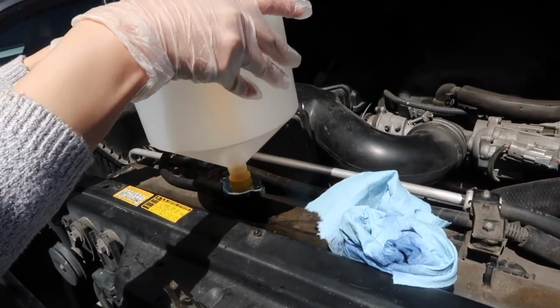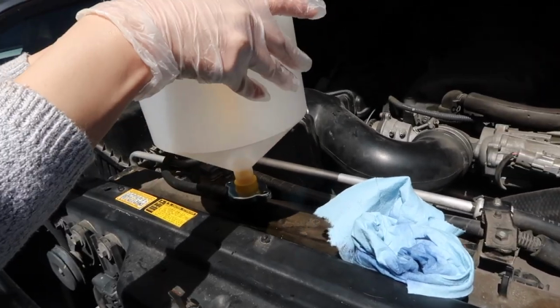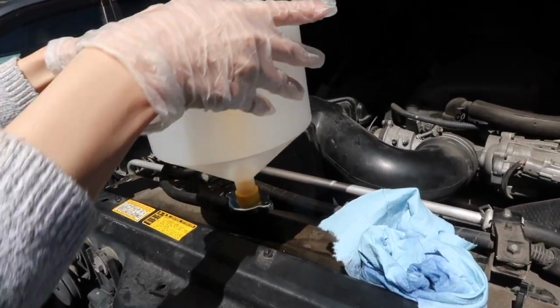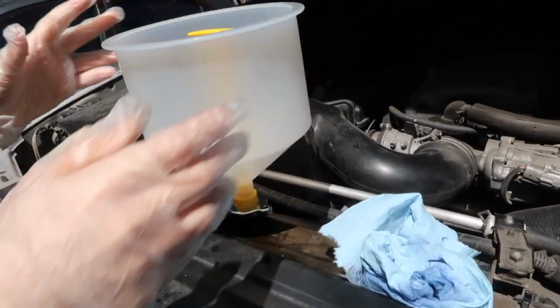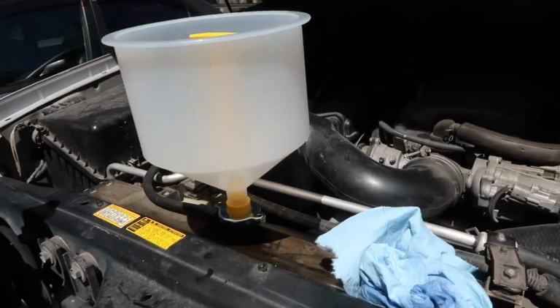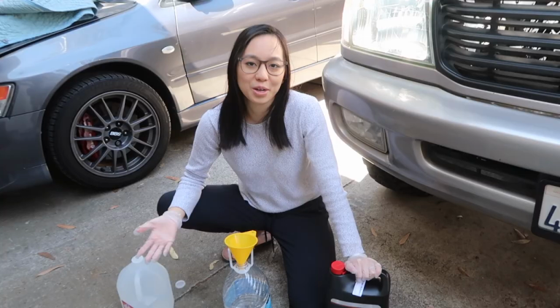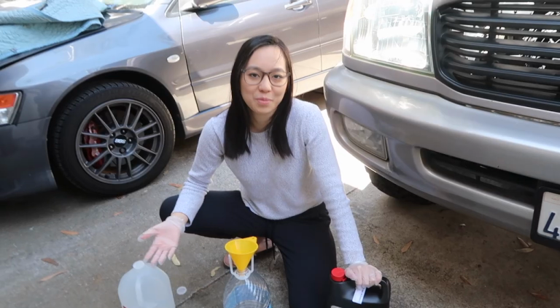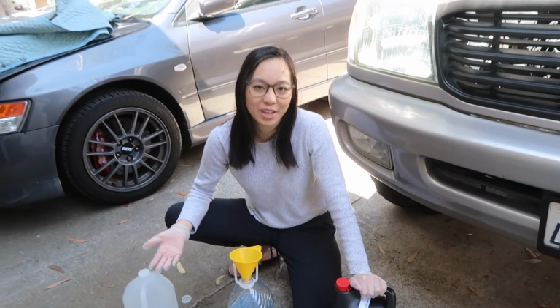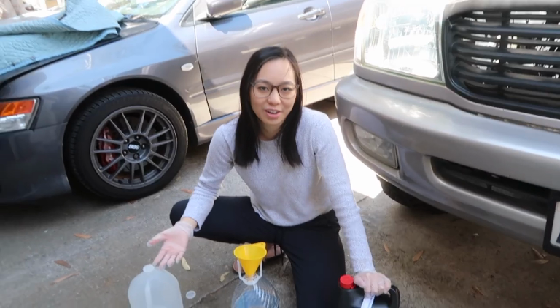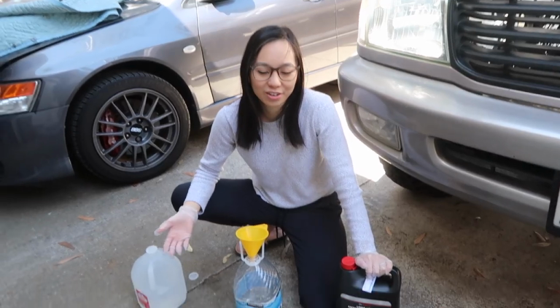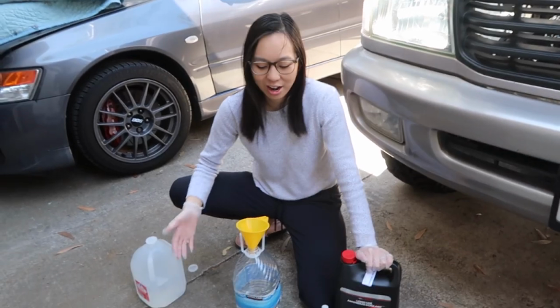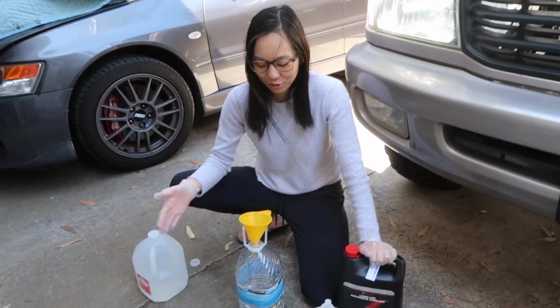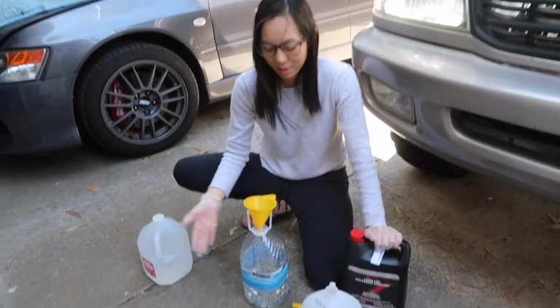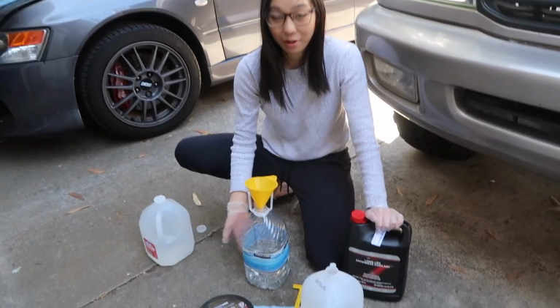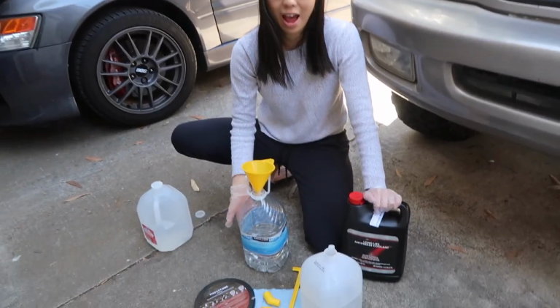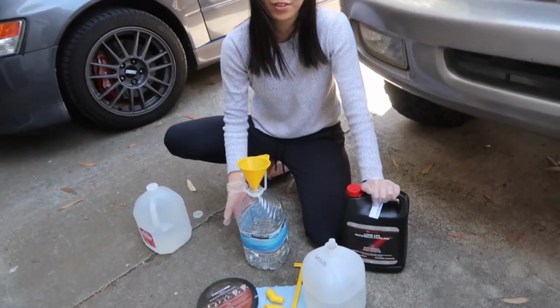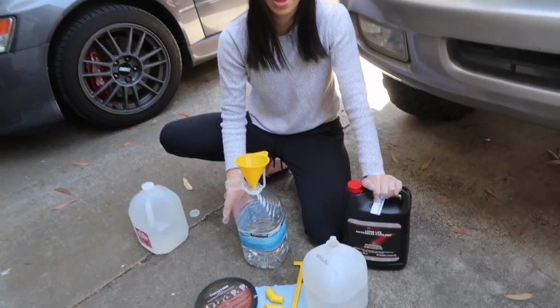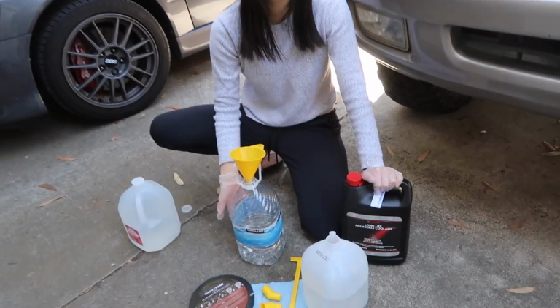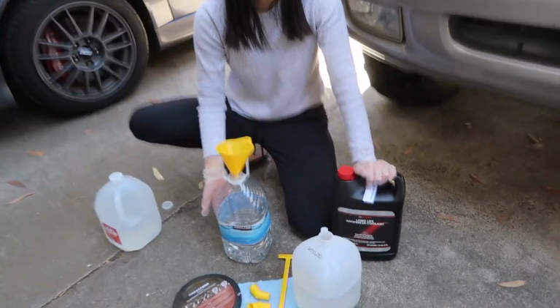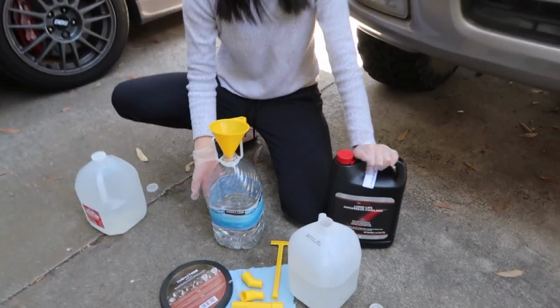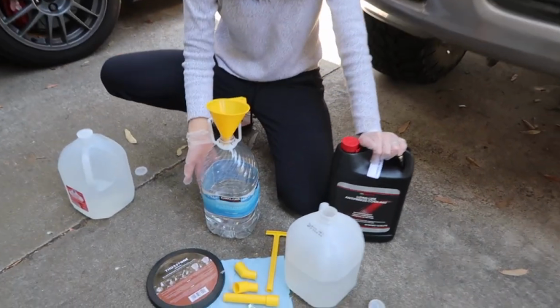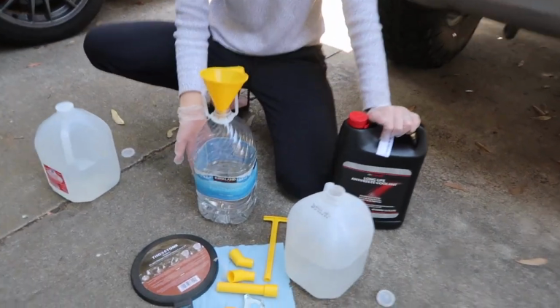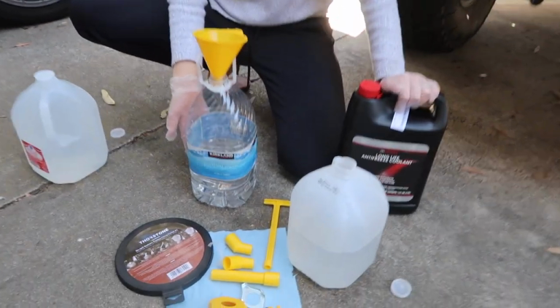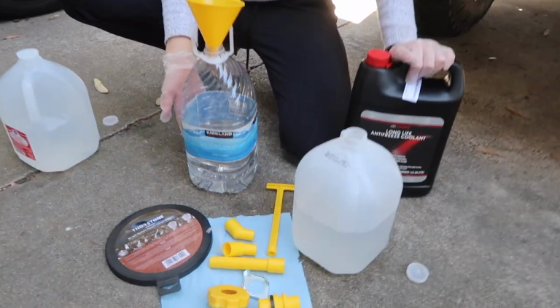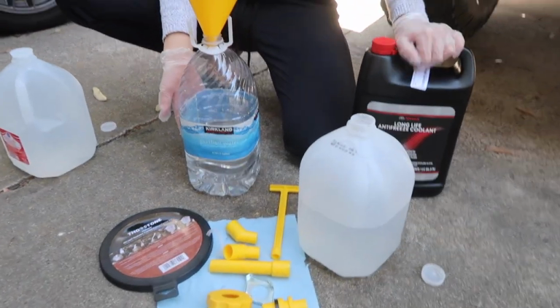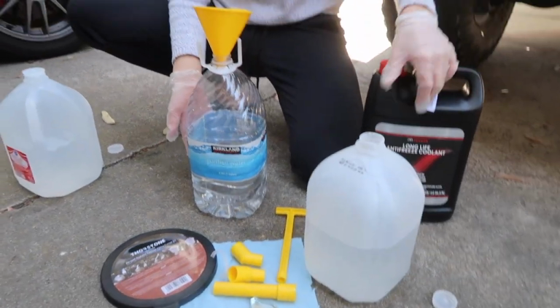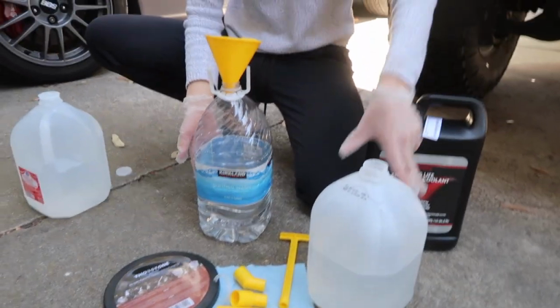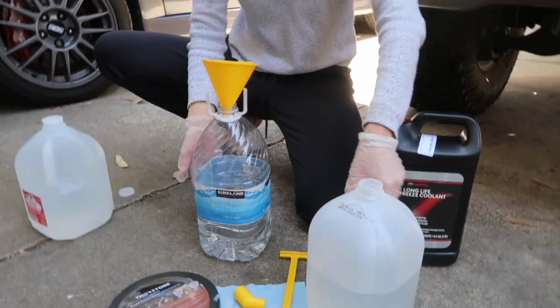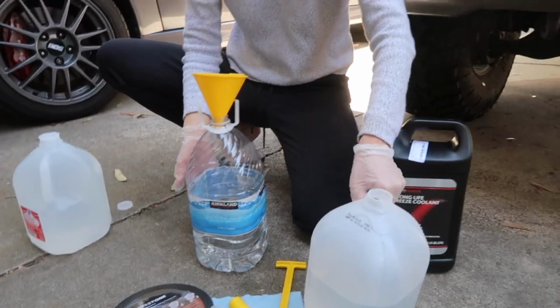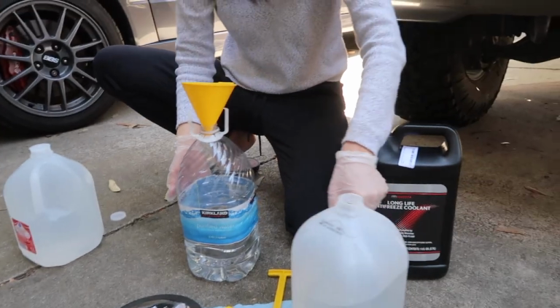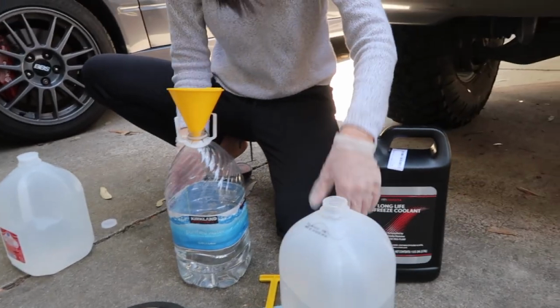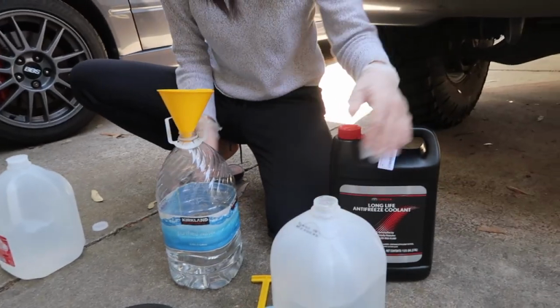We are making our concoction. We have about half a gallon of distilled water in here.